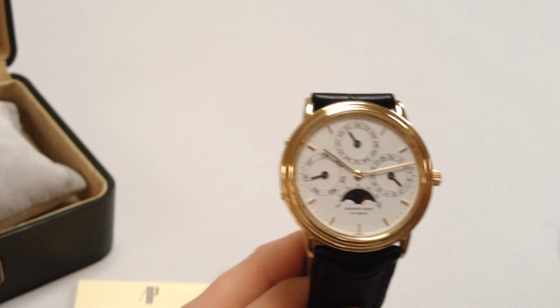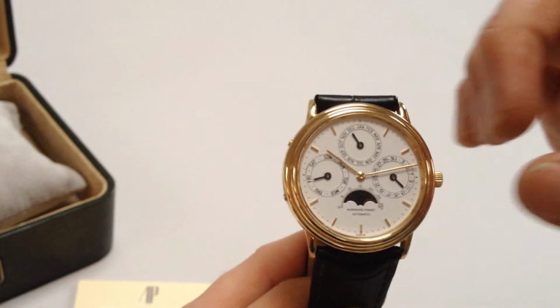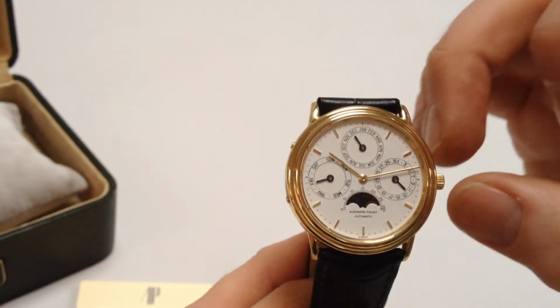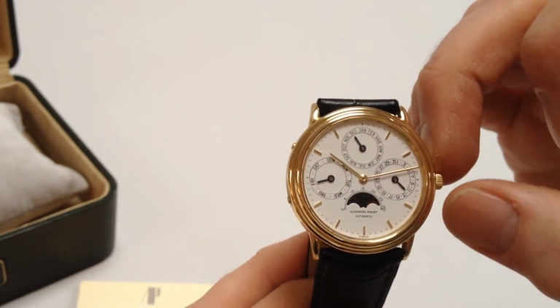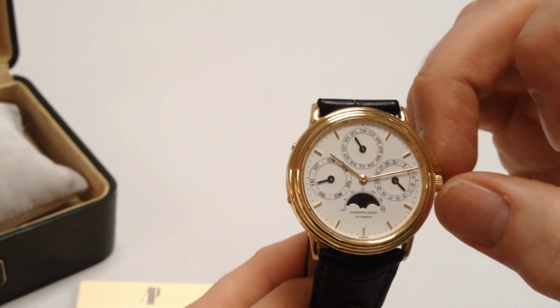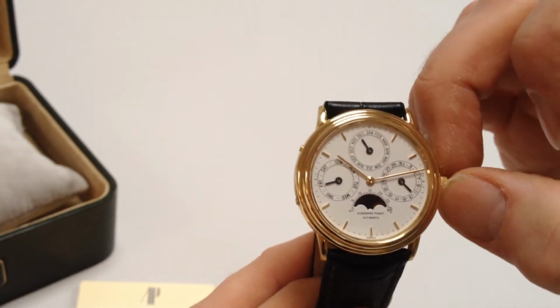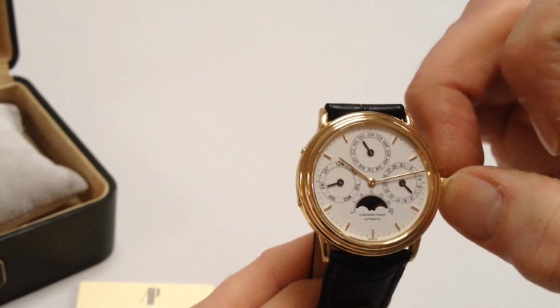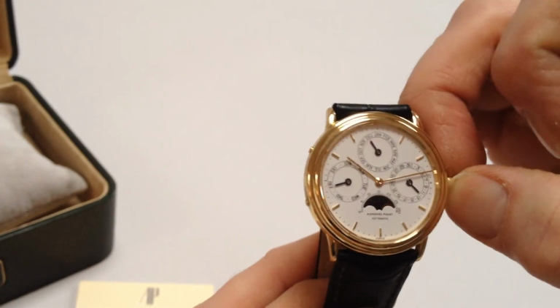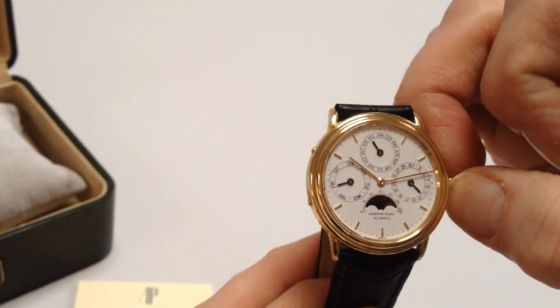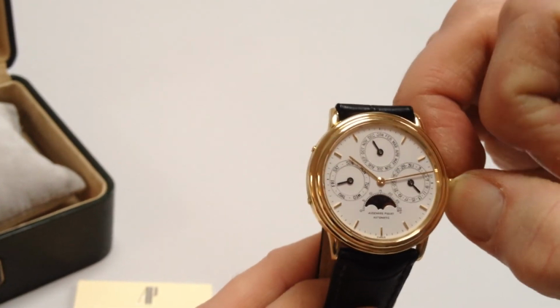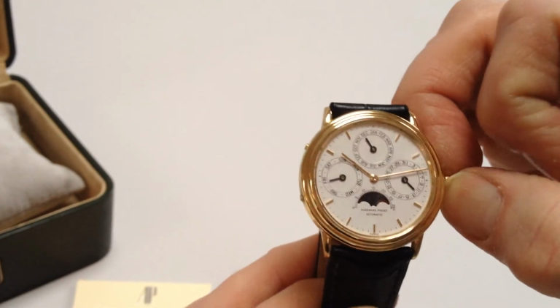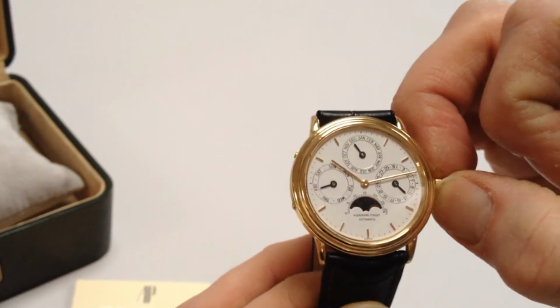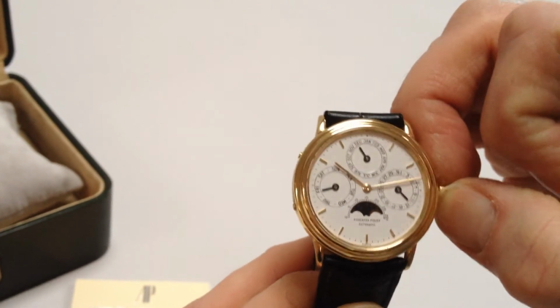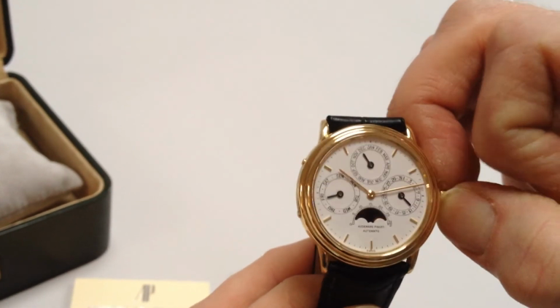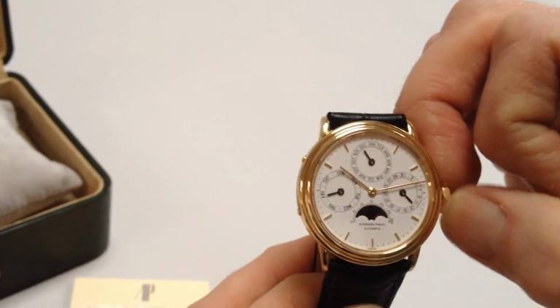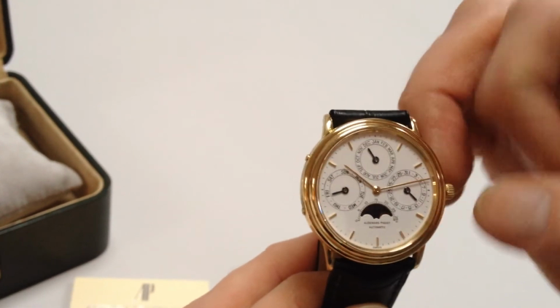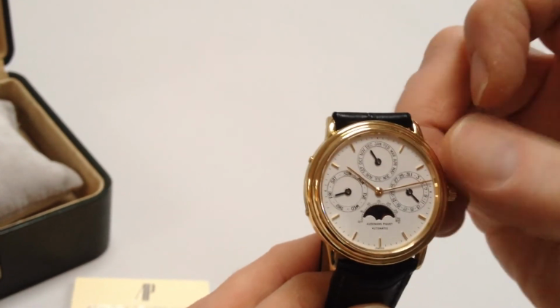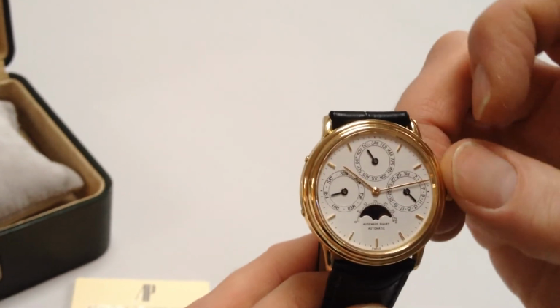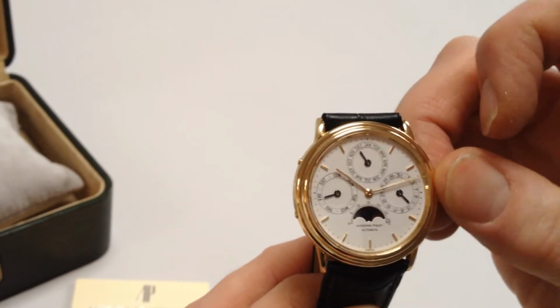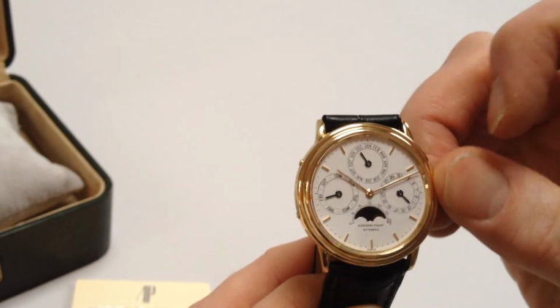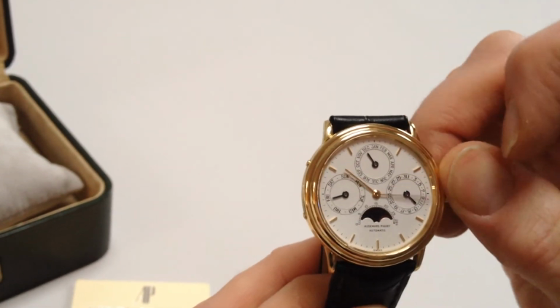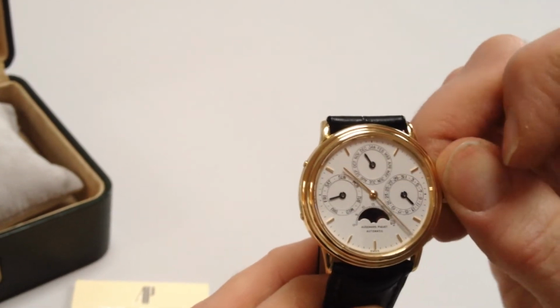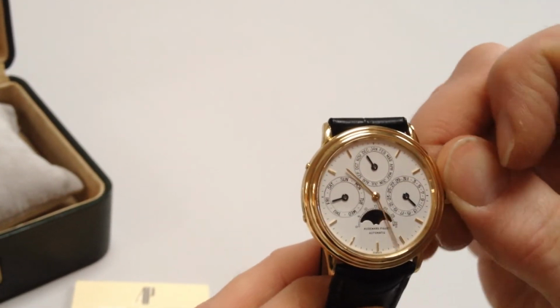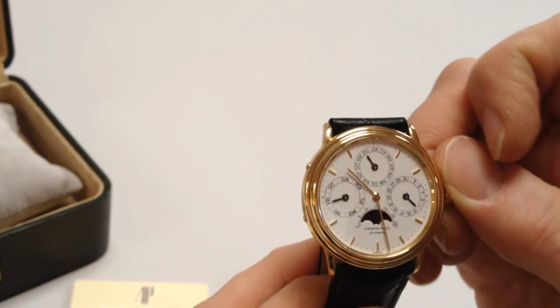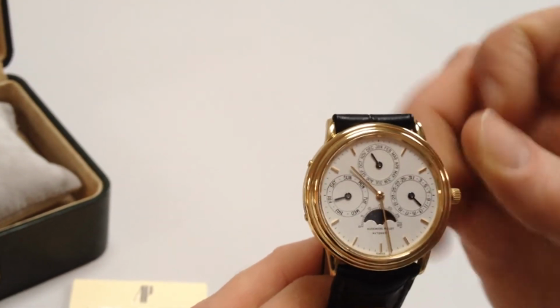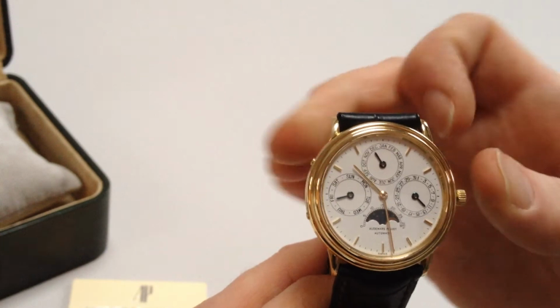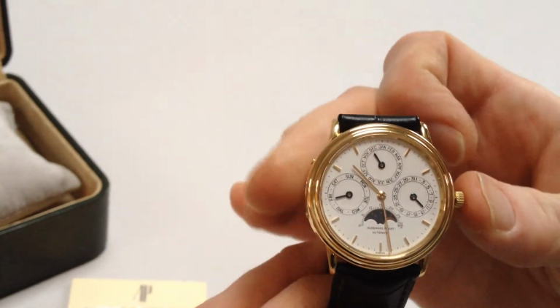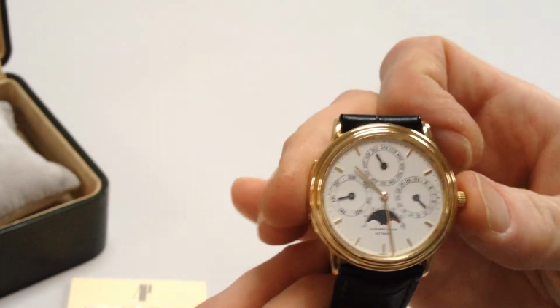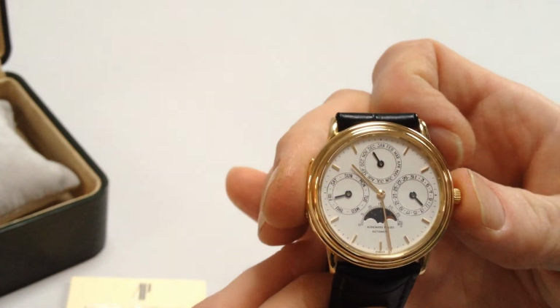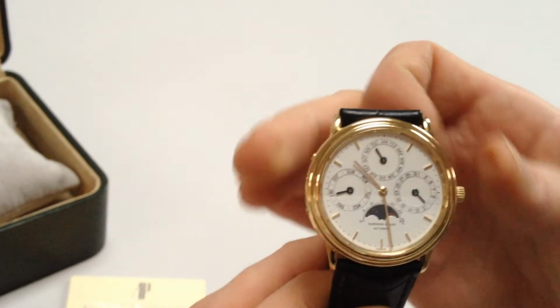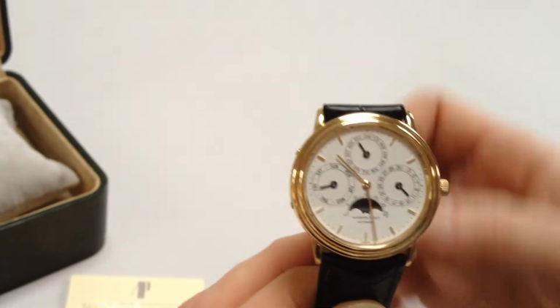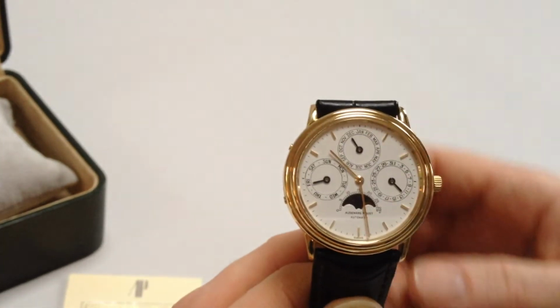In order to change the hand setting, pull the crown away from the body of the watch, and you can then advance the hands and push the crown back to the original position.